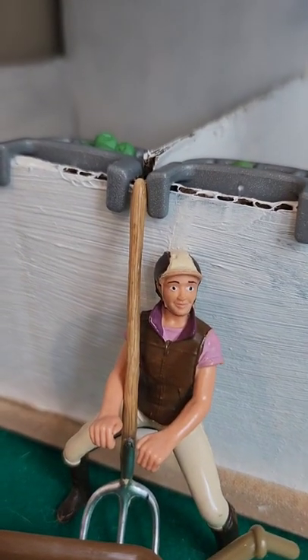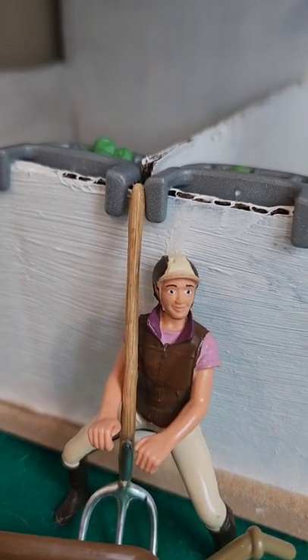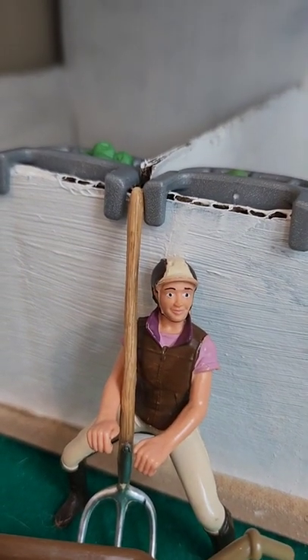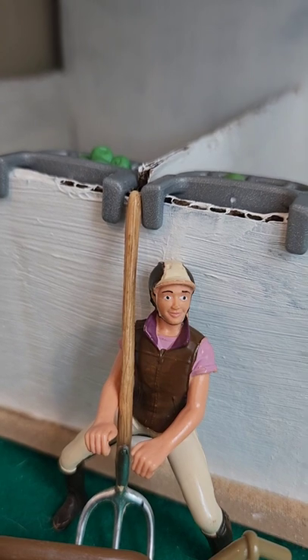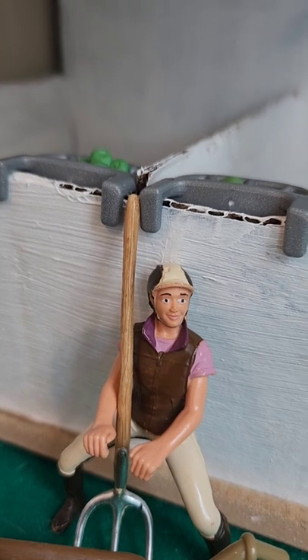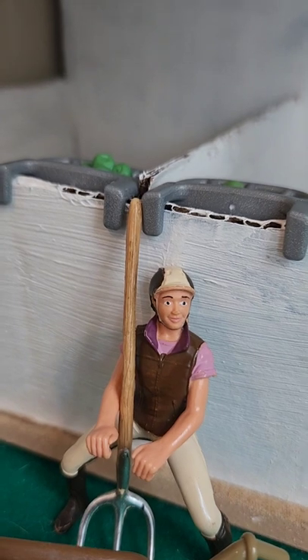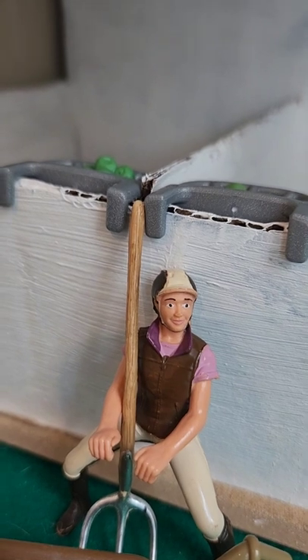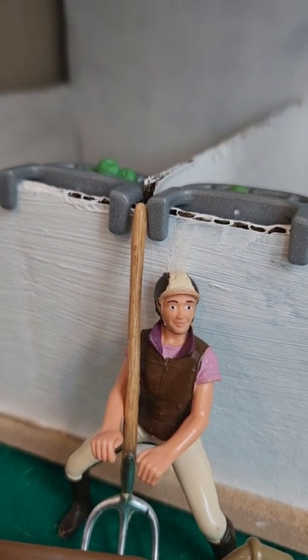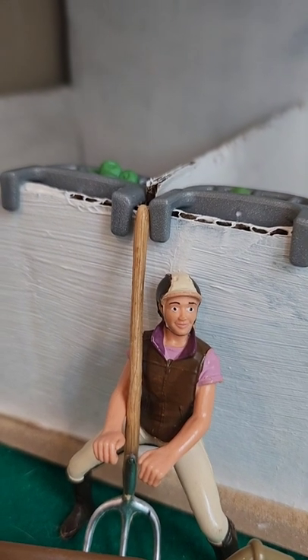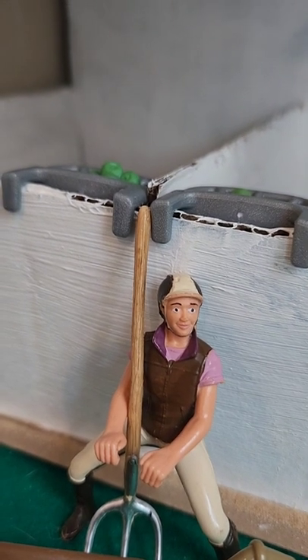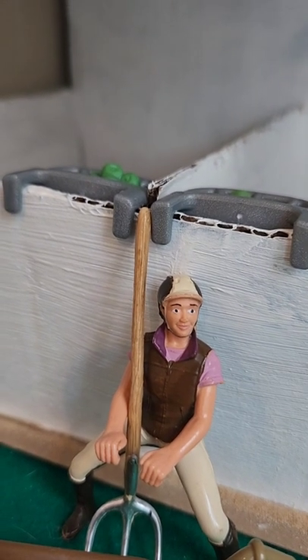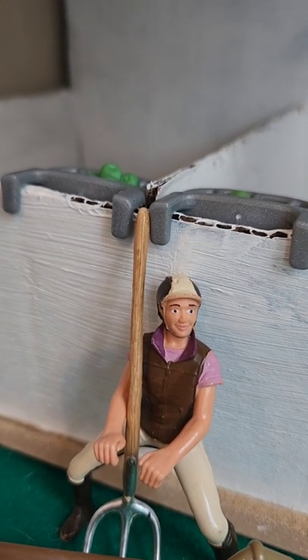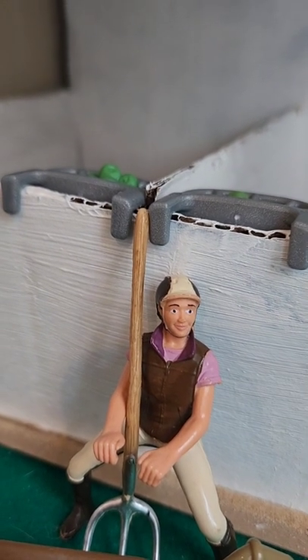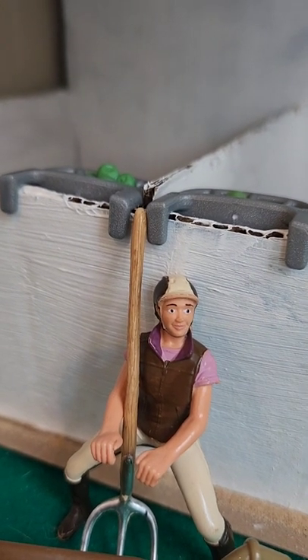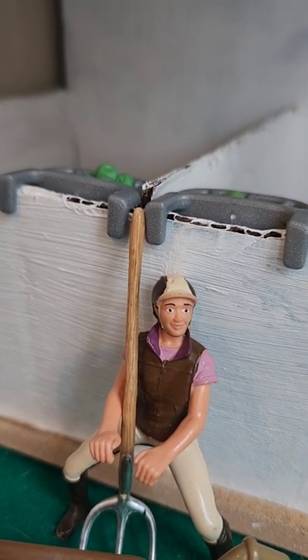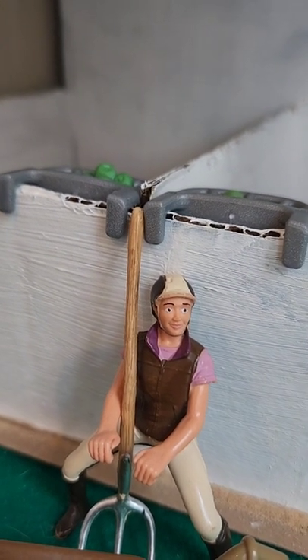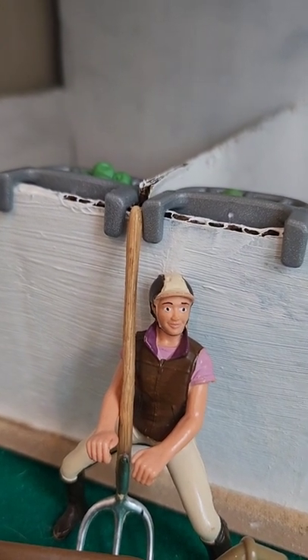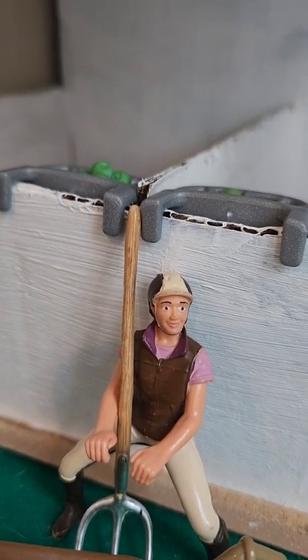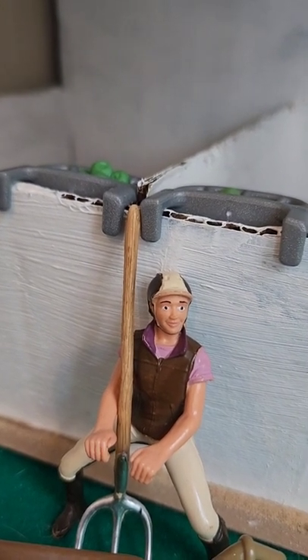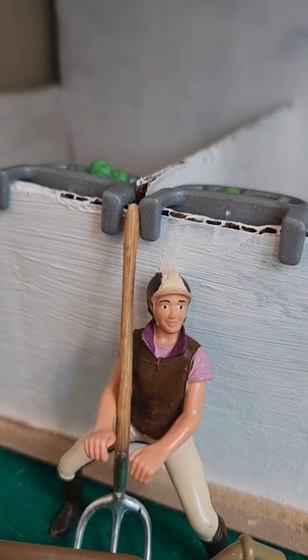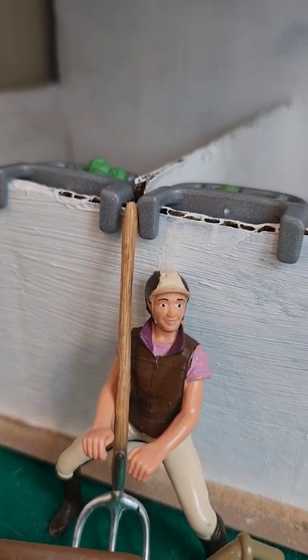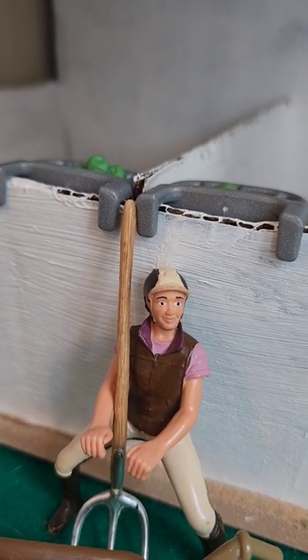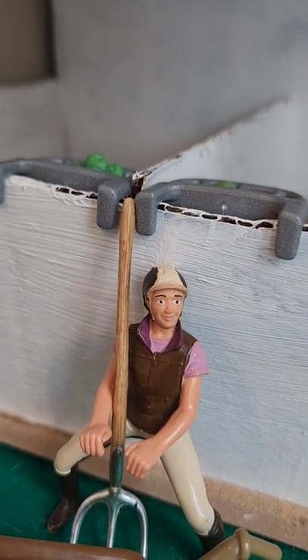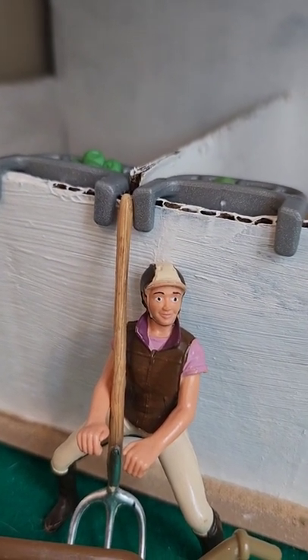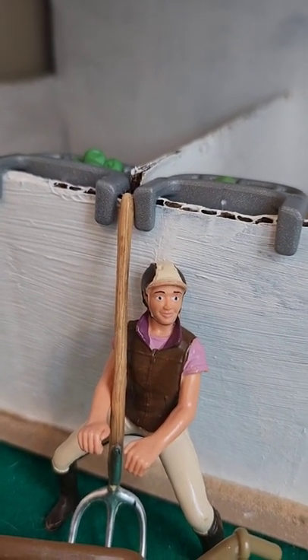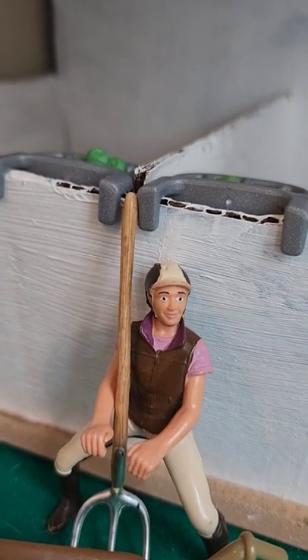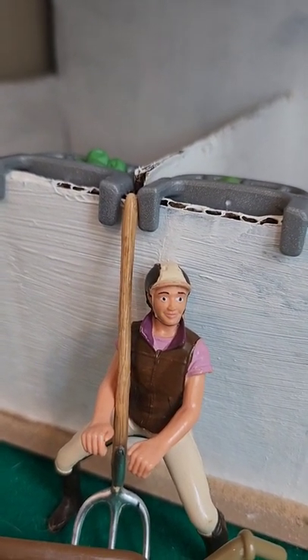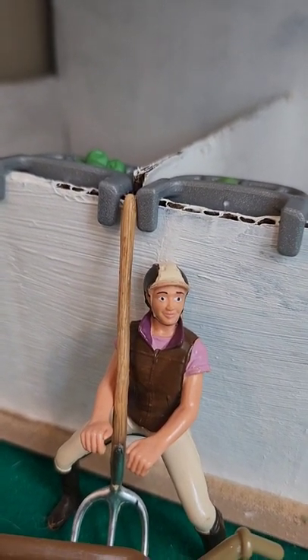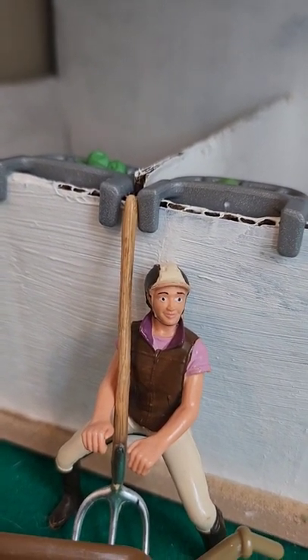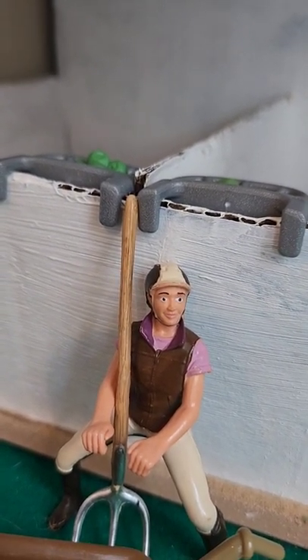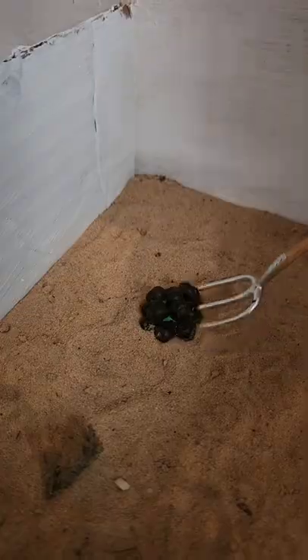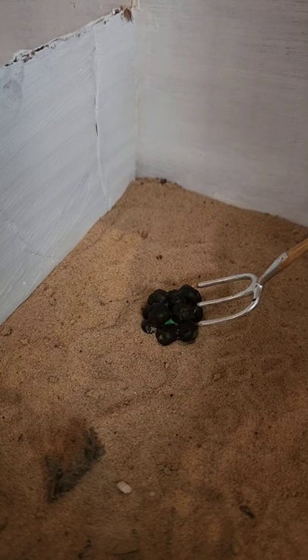I've already let the horses out from these two stalls to graze, so now it is time to muck their stalls.